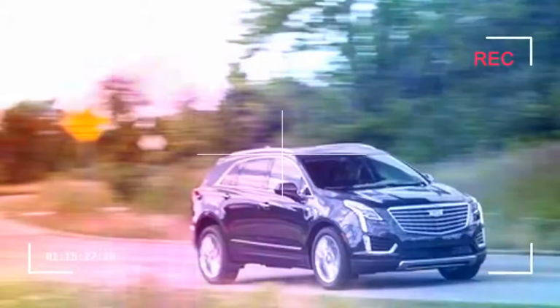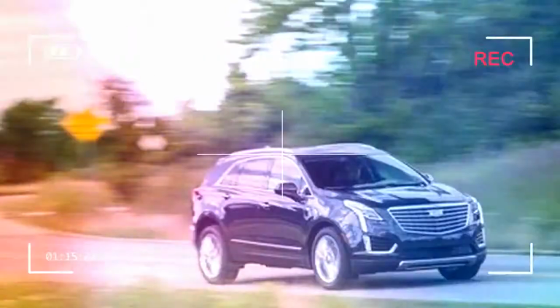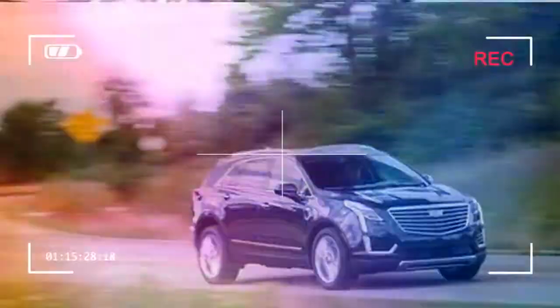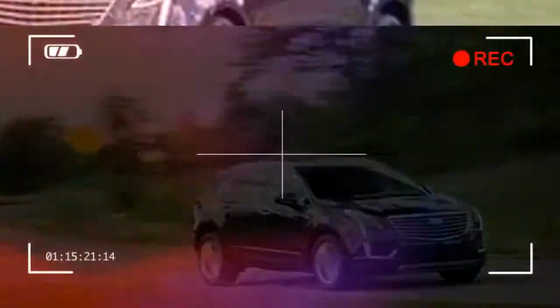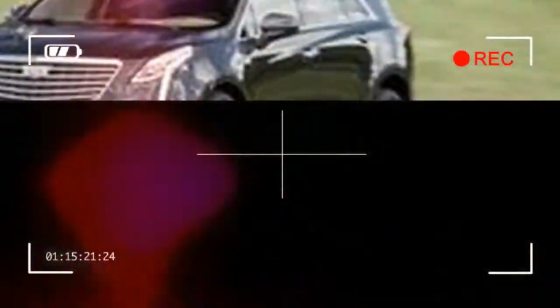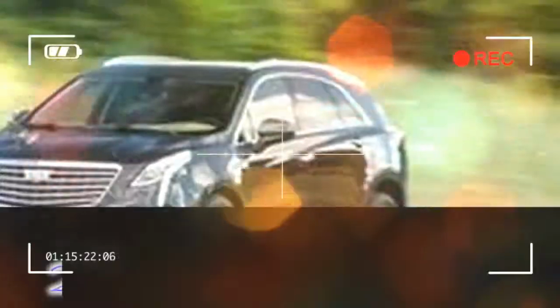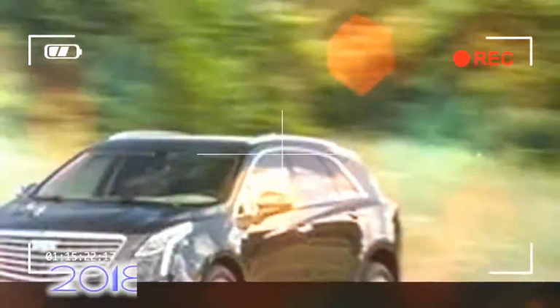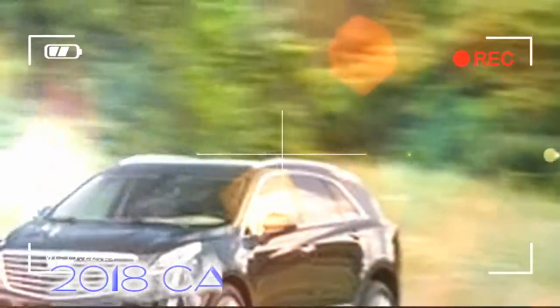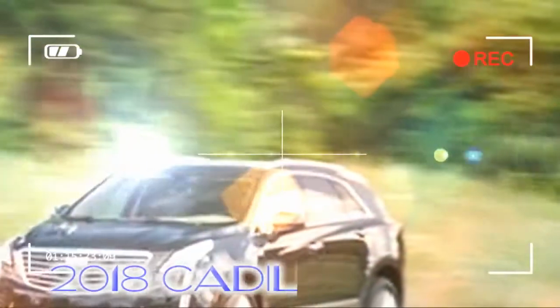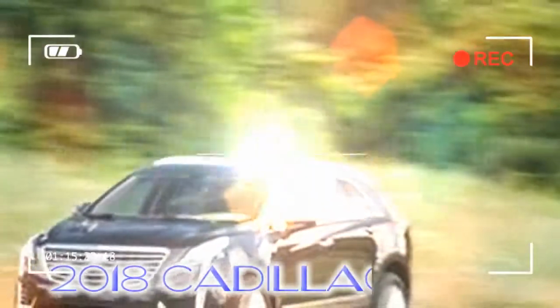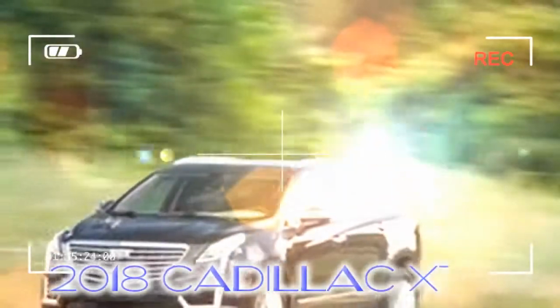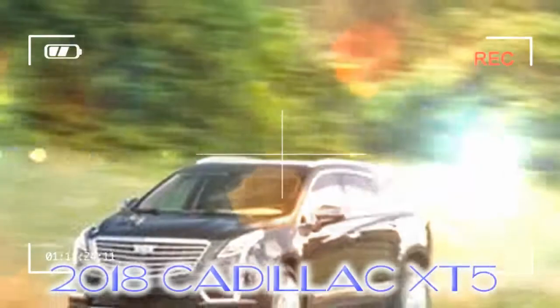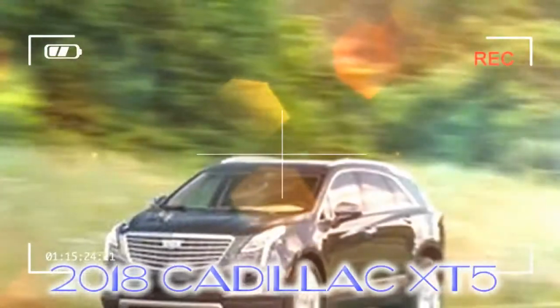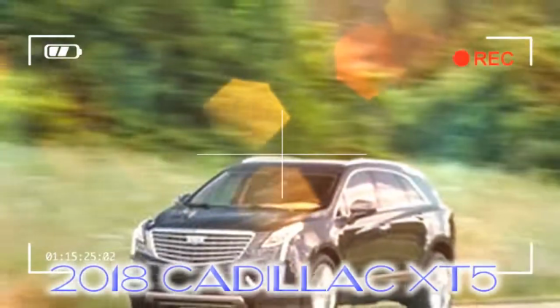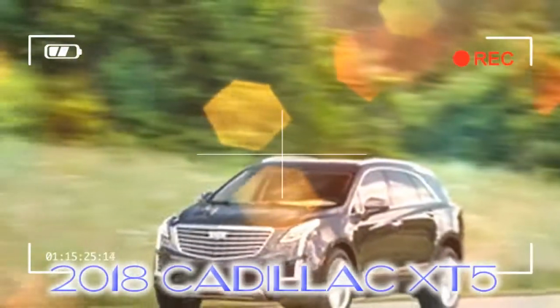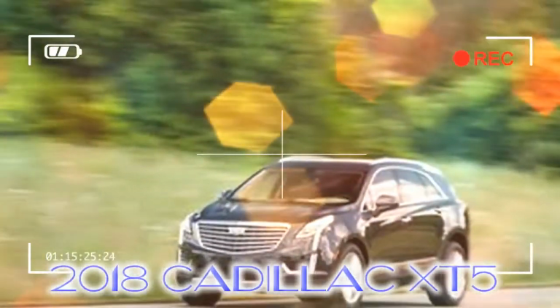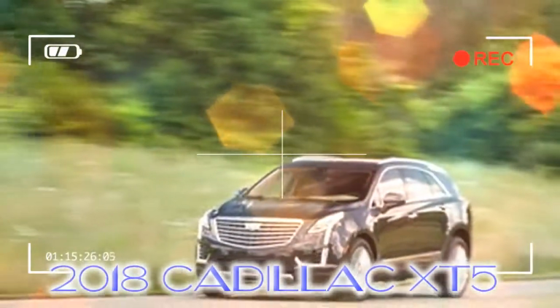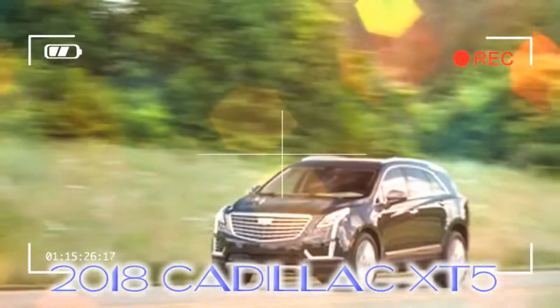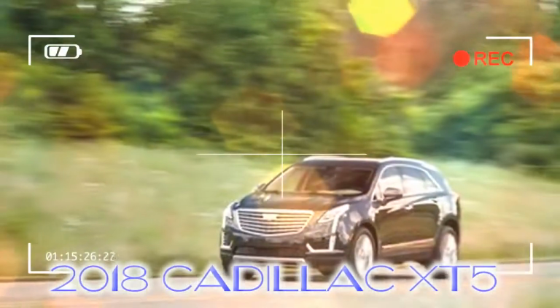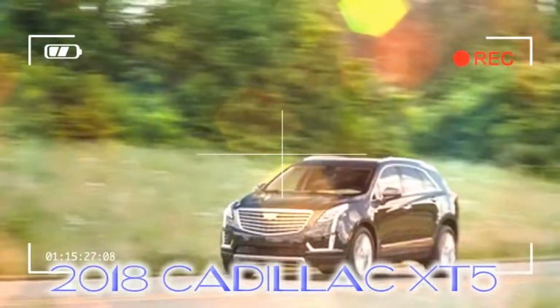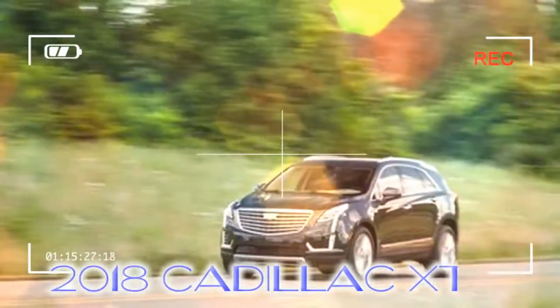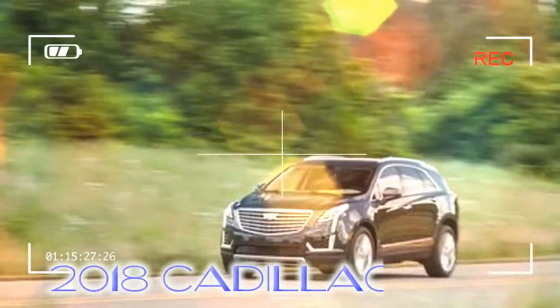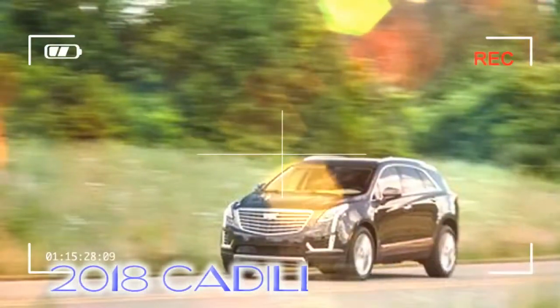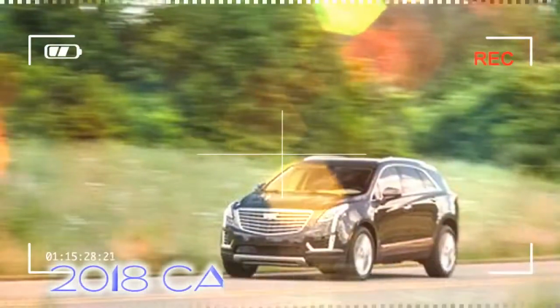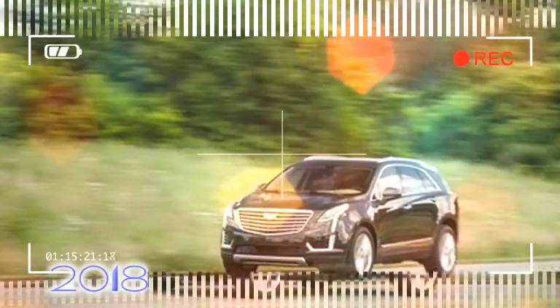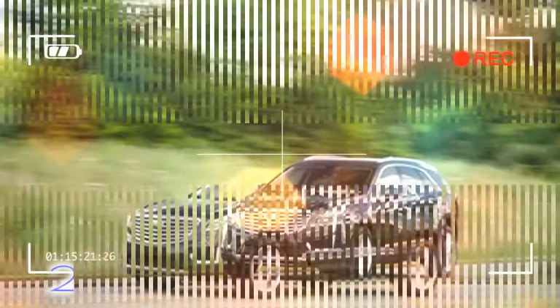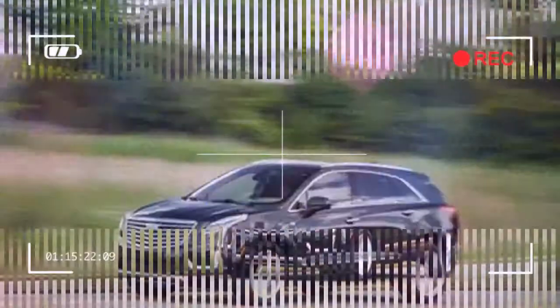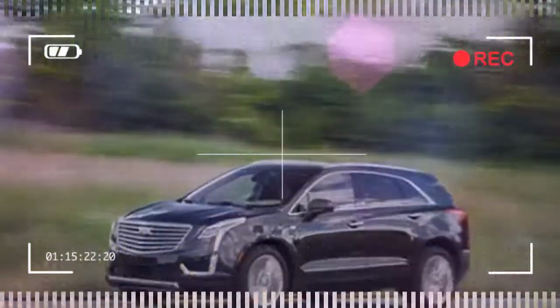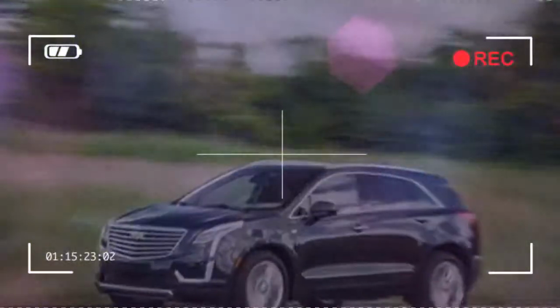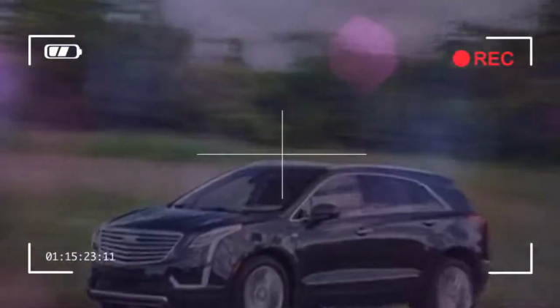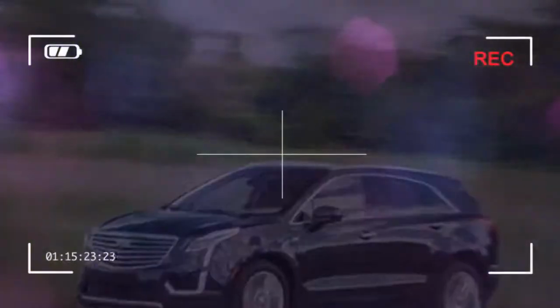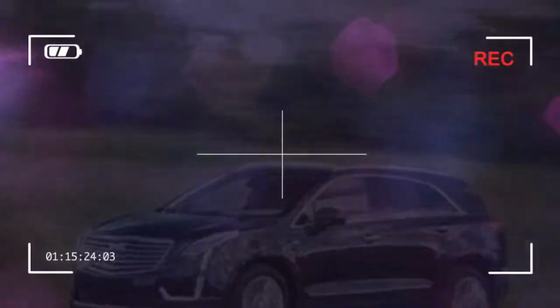The XT5's engine and transmission do little to disturb the serenity of the cabin when cruising, but lack refinement when pushed hard.